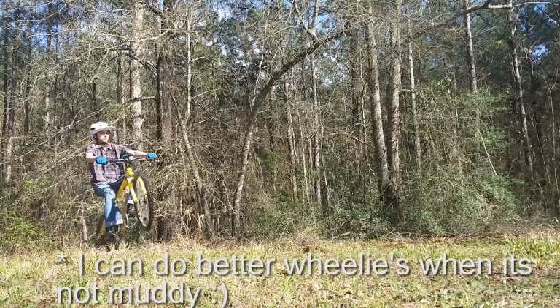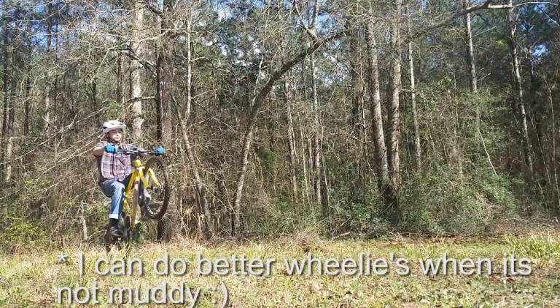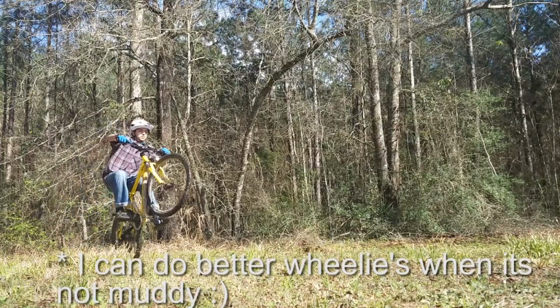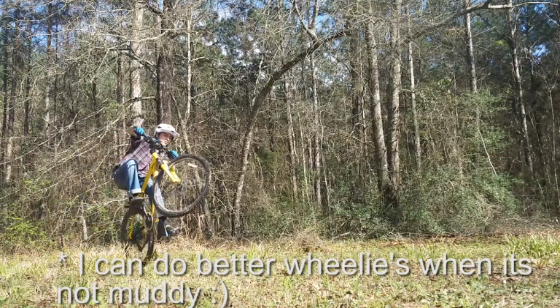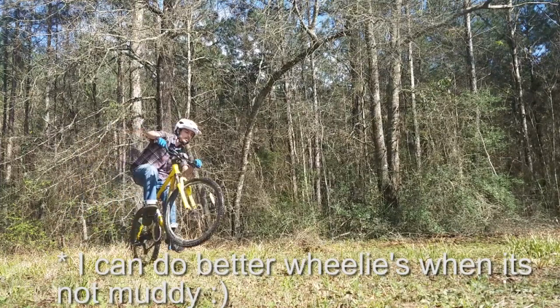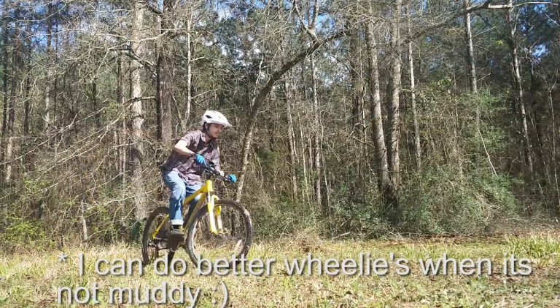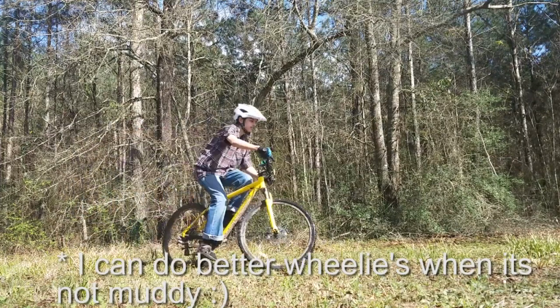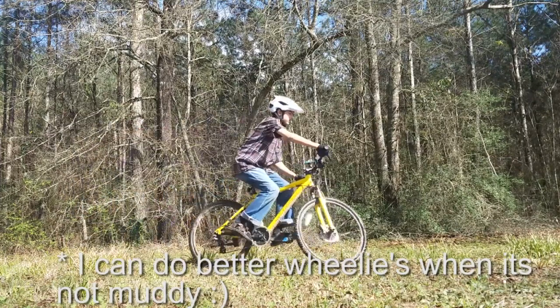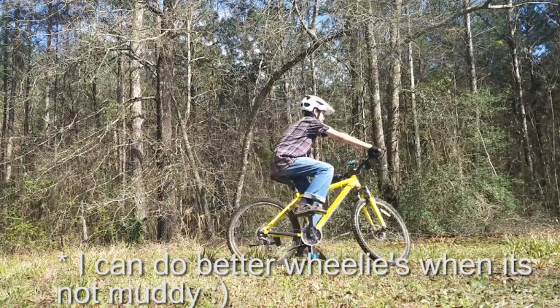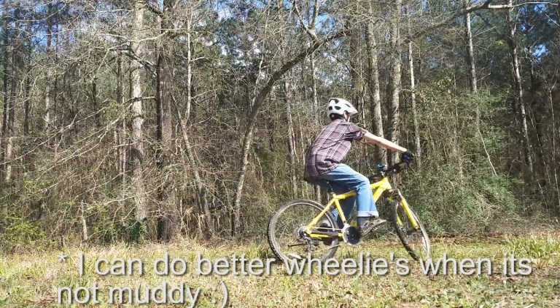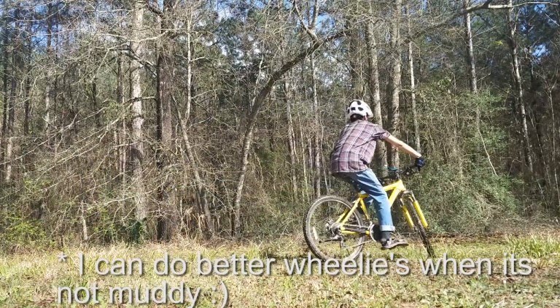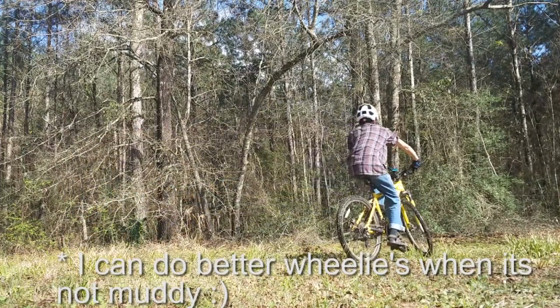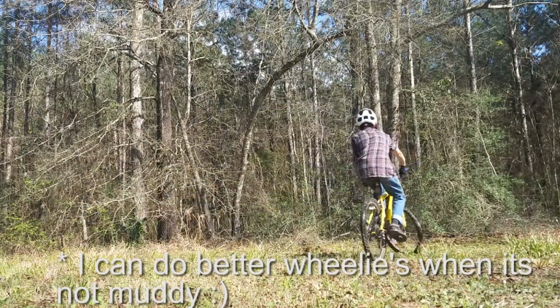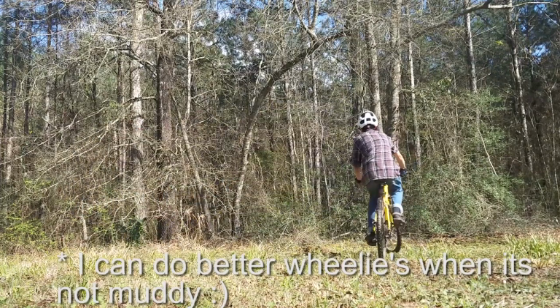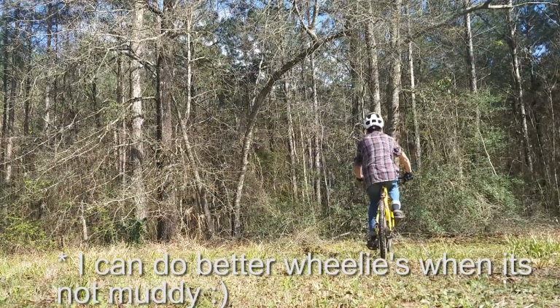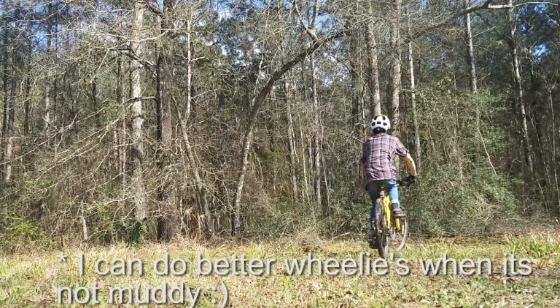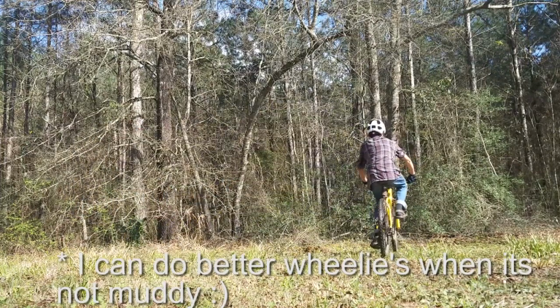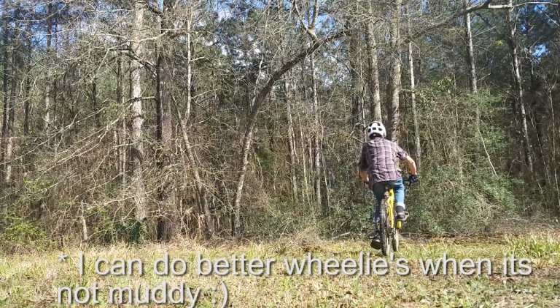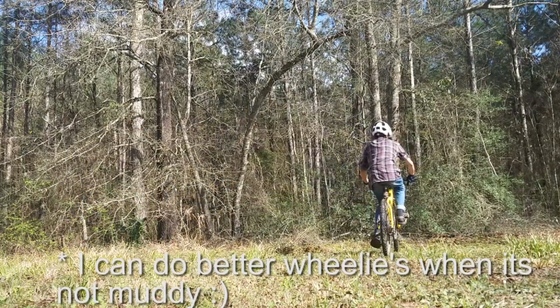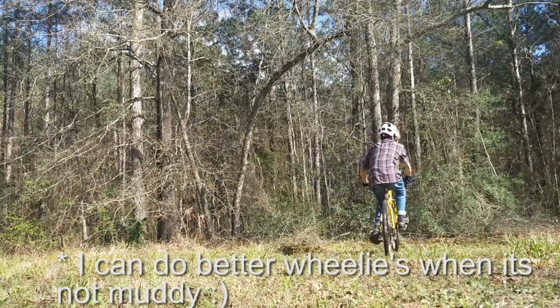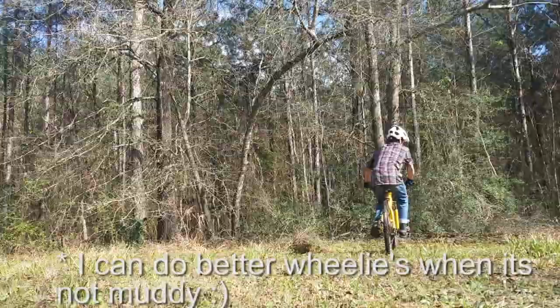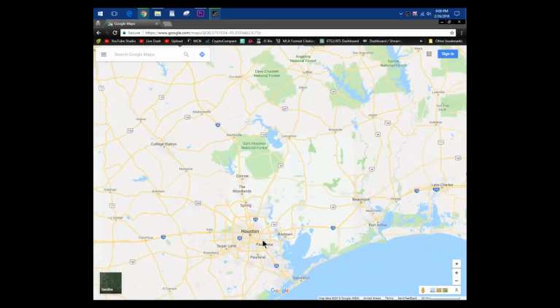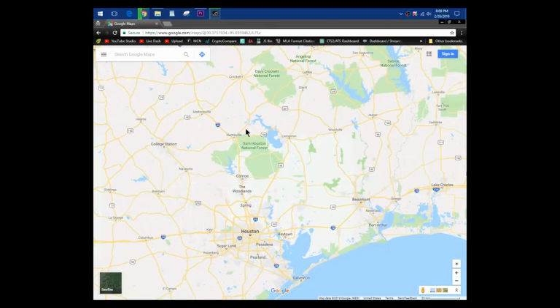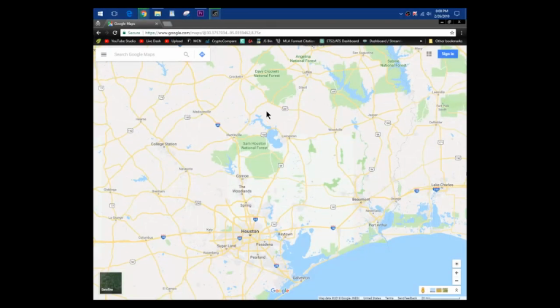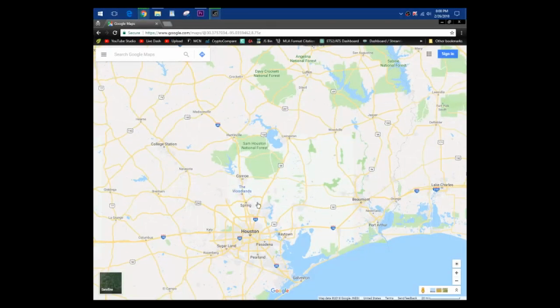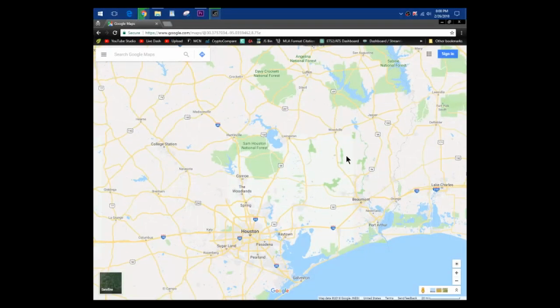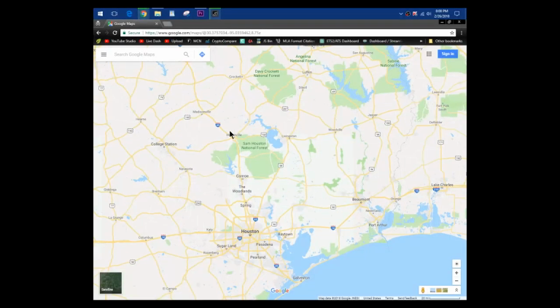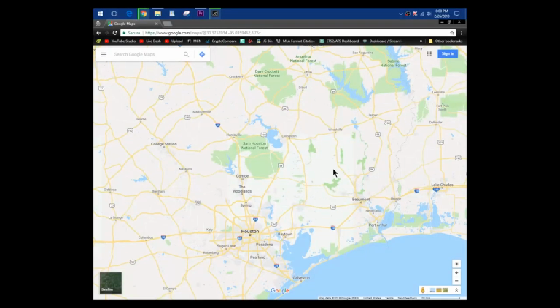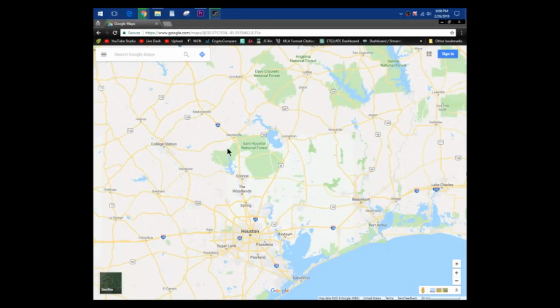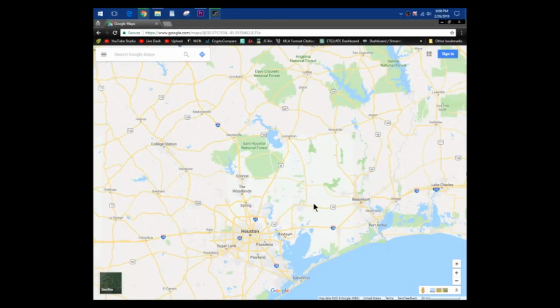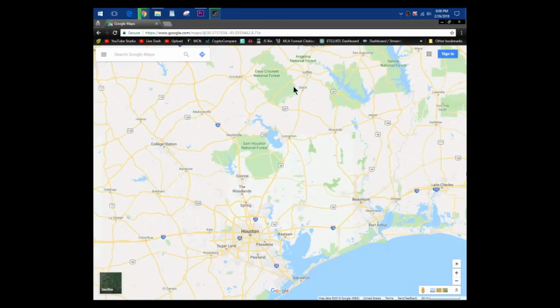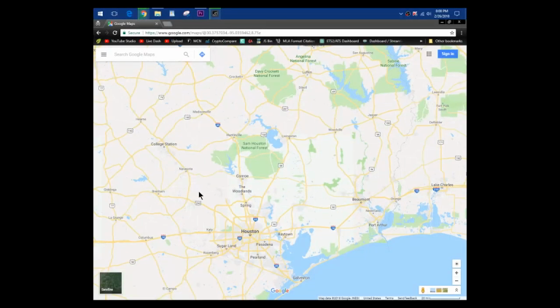However, I'm still yet to bring this bike to an actual mountain bike trail, so if you guys know of any good MTB trails in this area, please let me know.